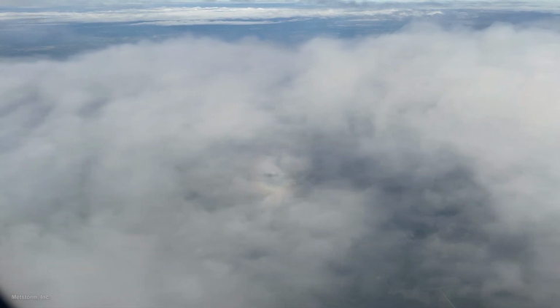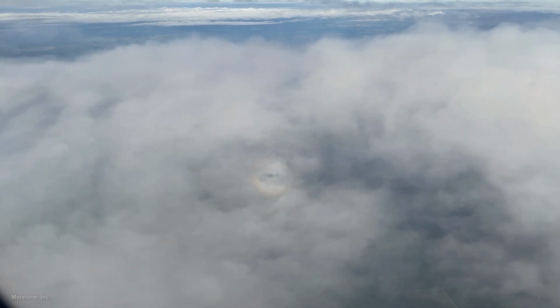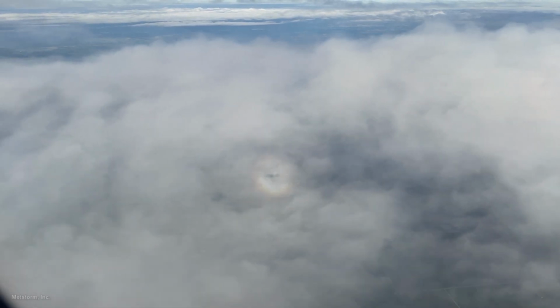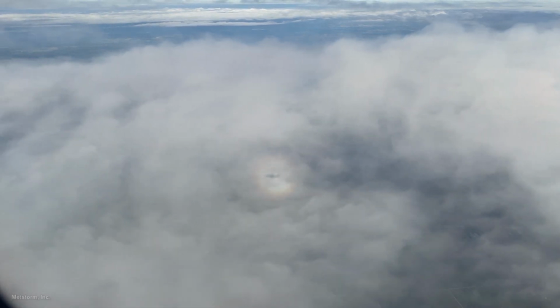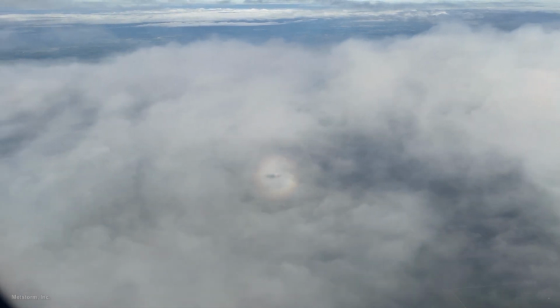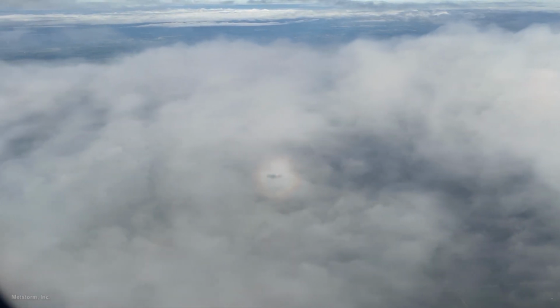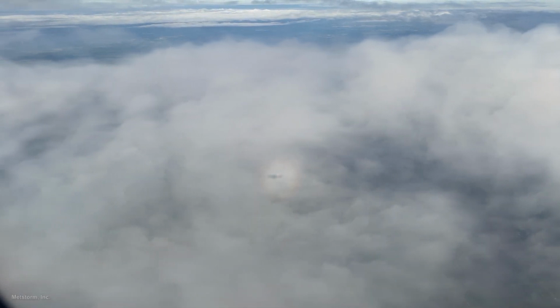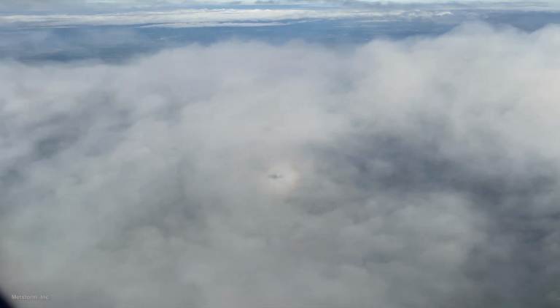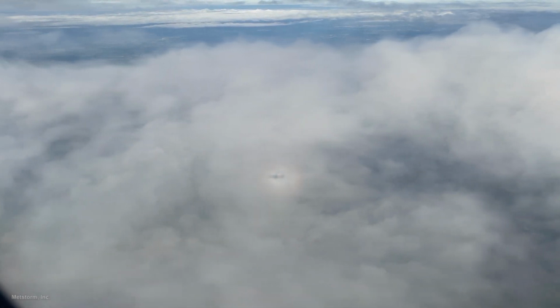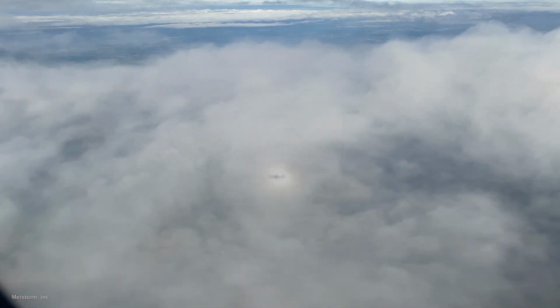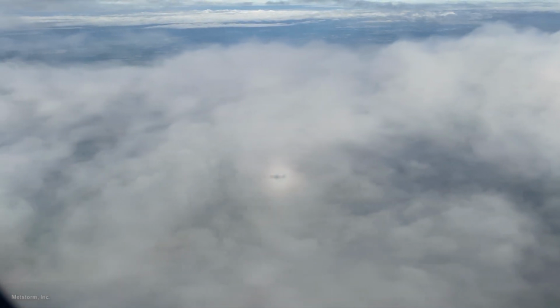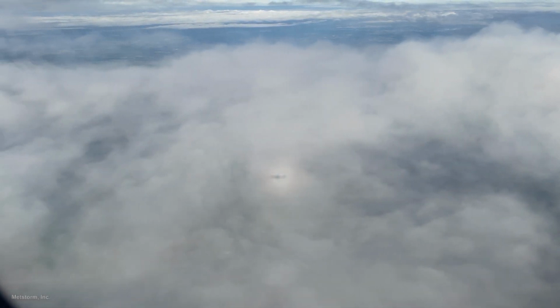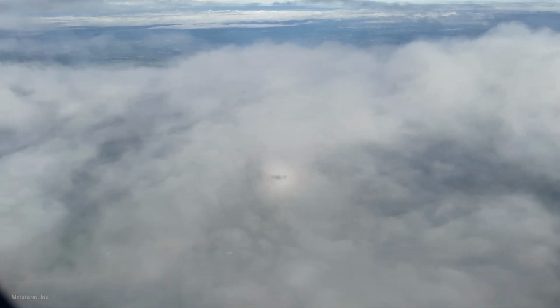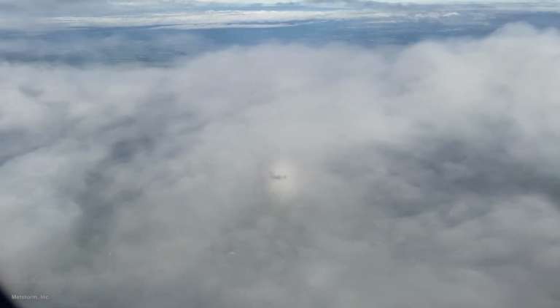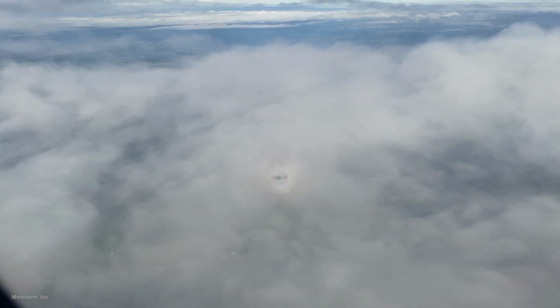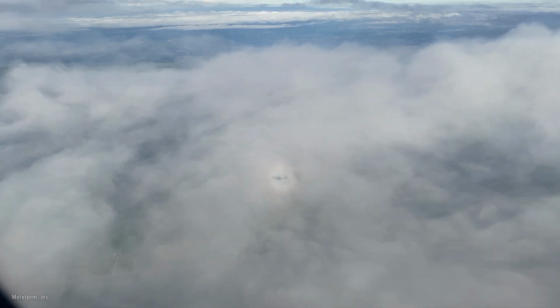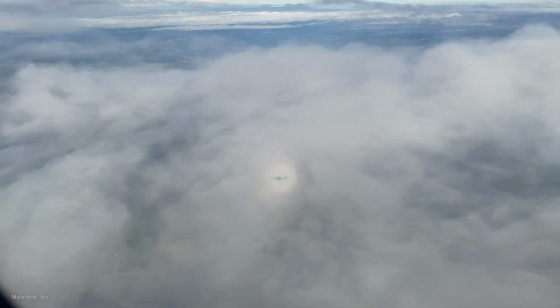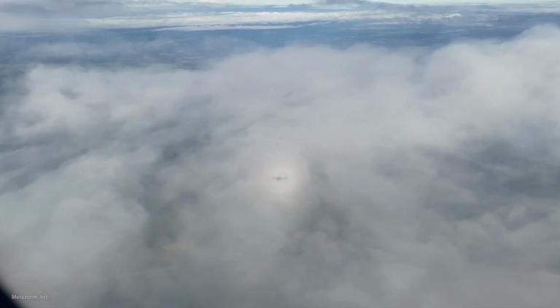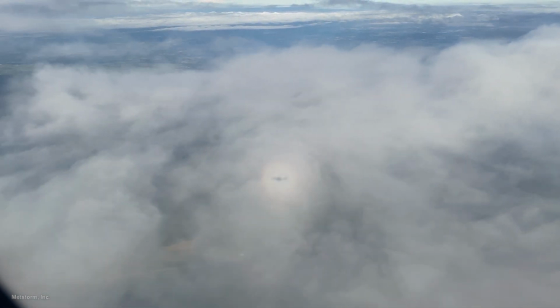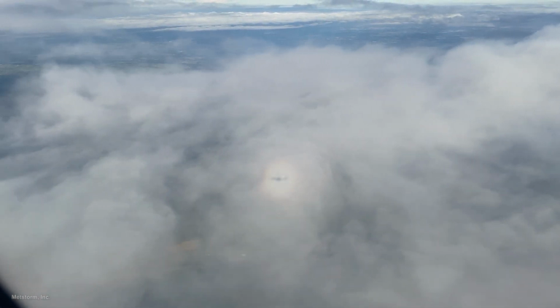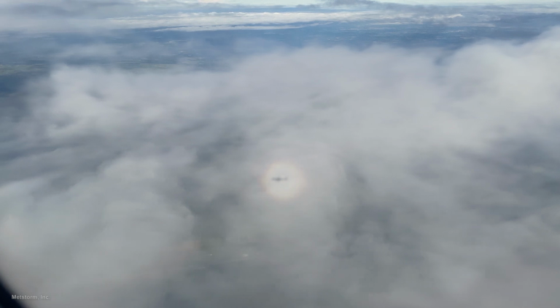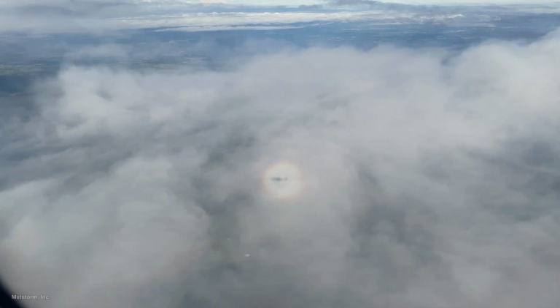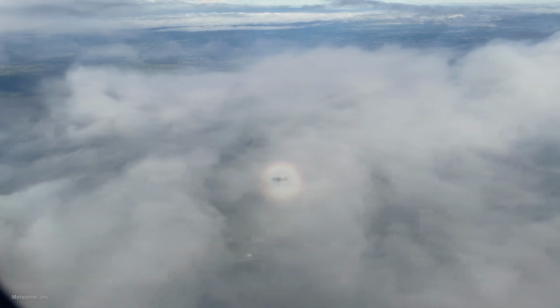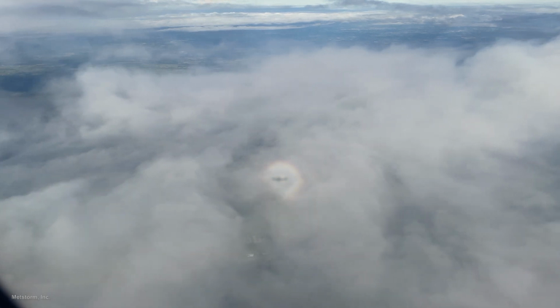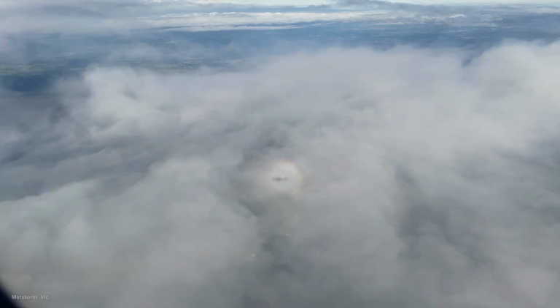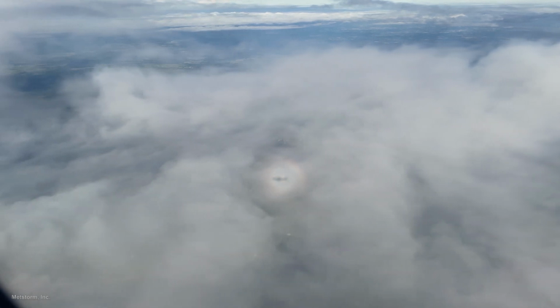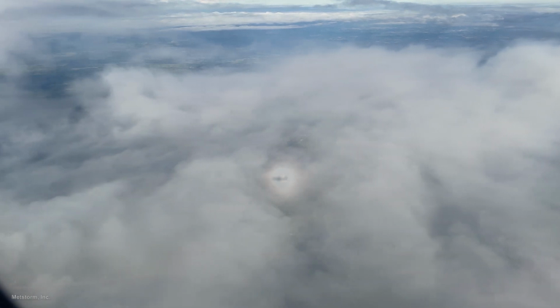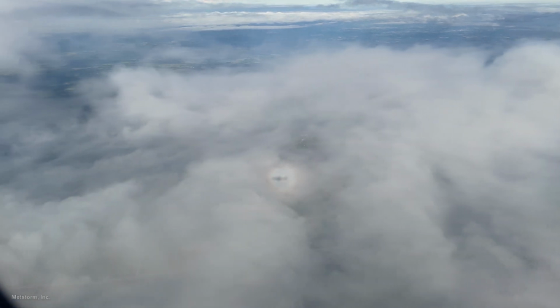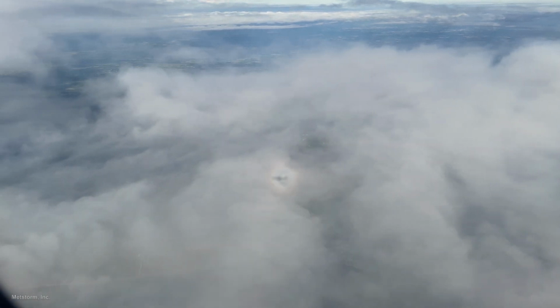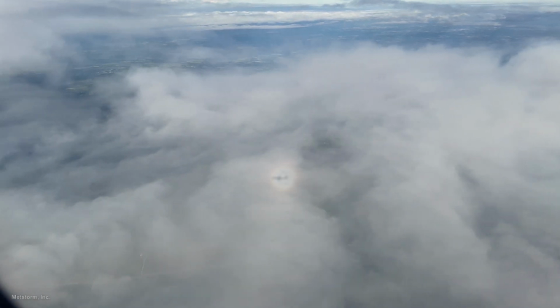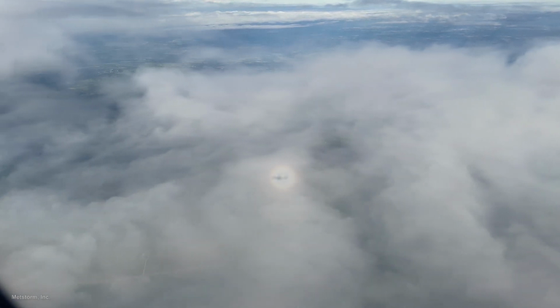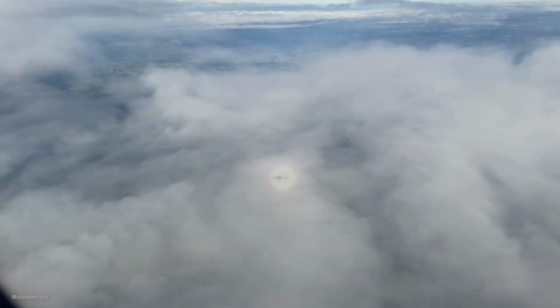Isn't that glorious? I'm meteorologist Alan Seals.